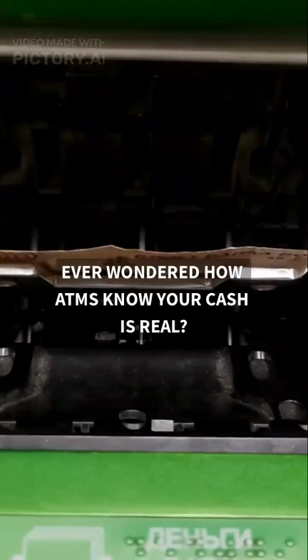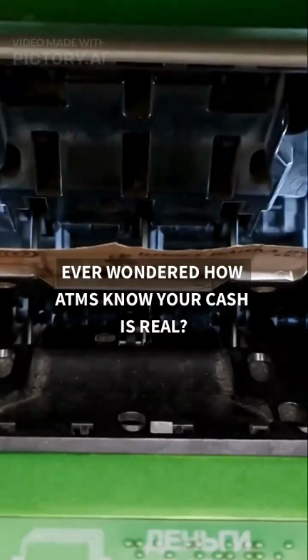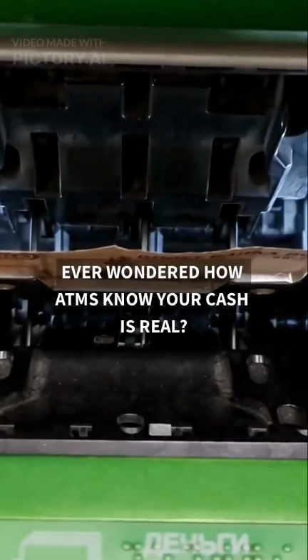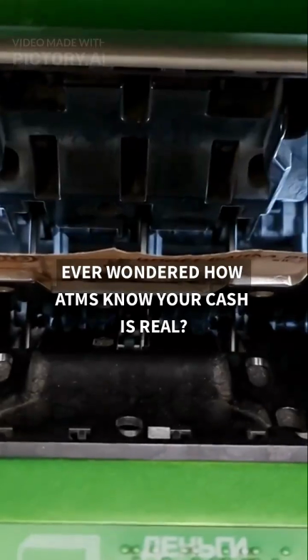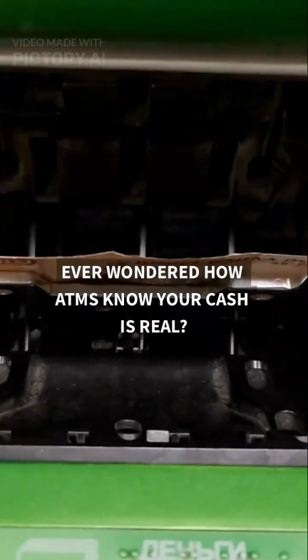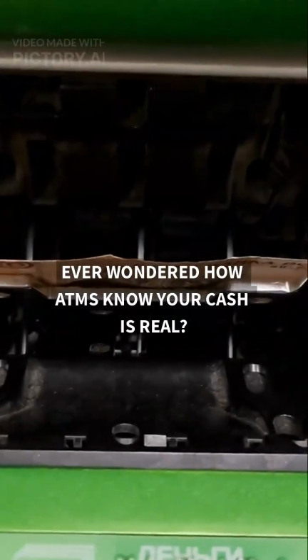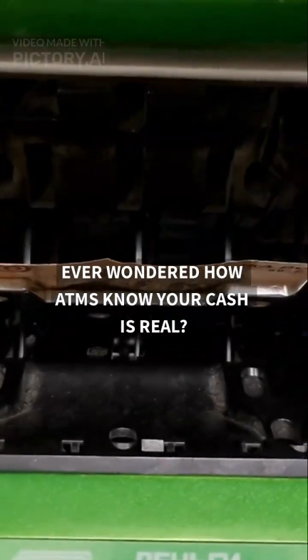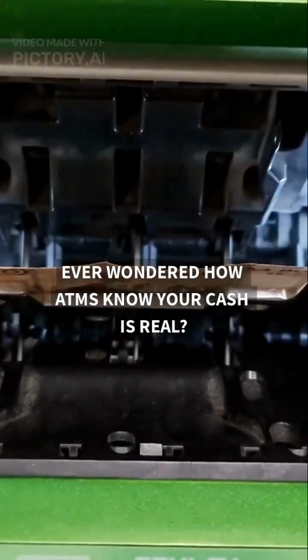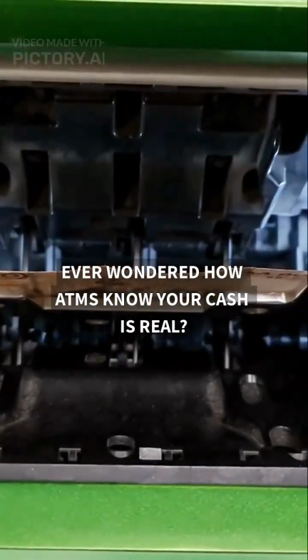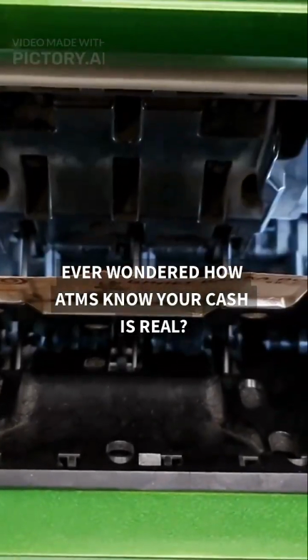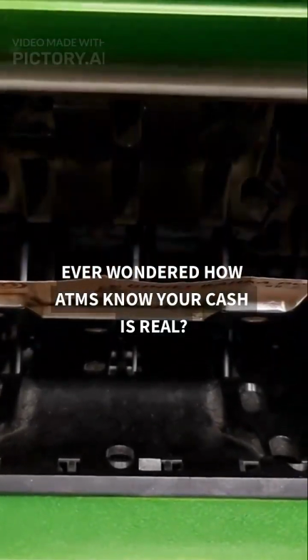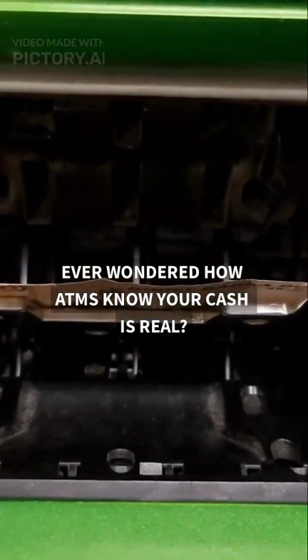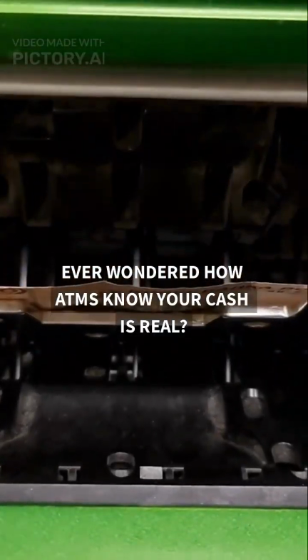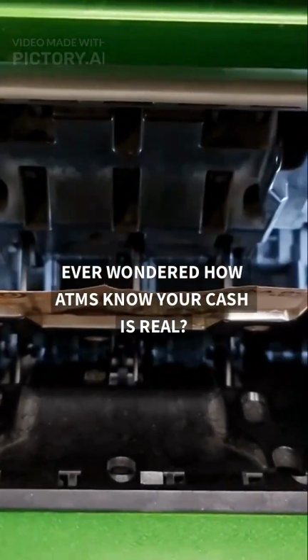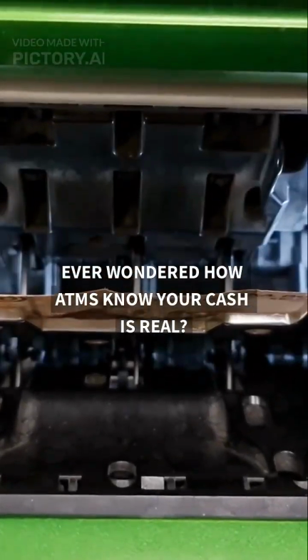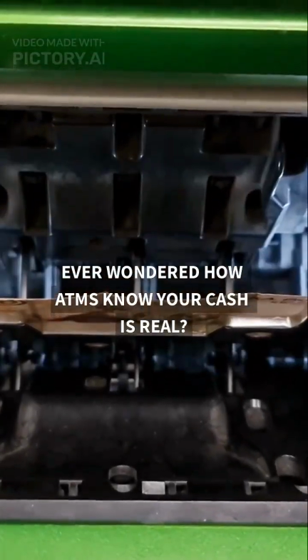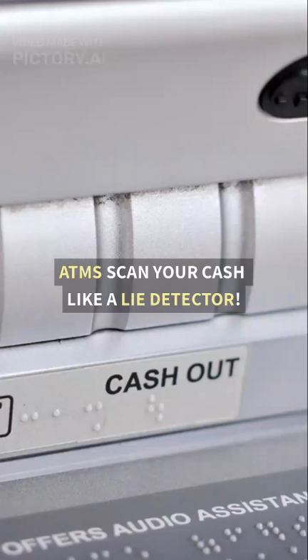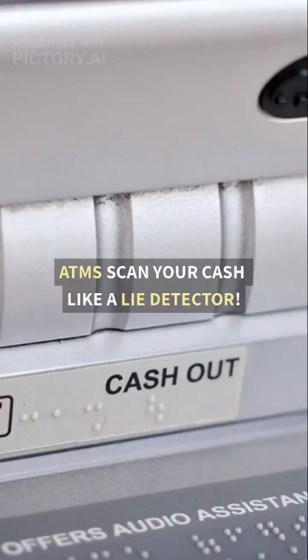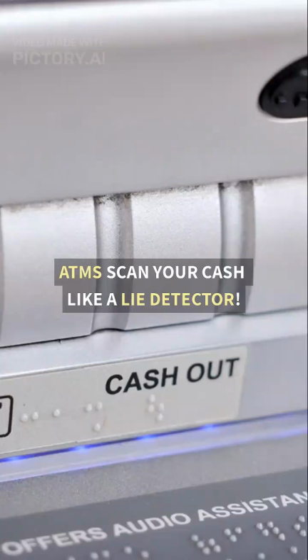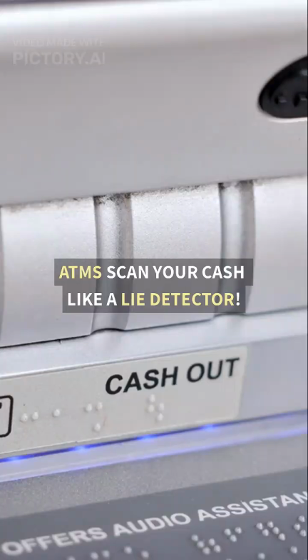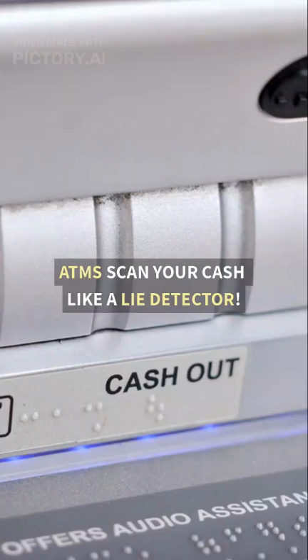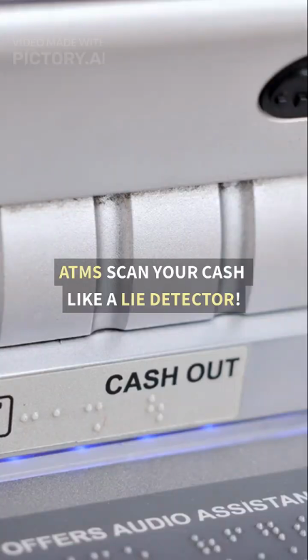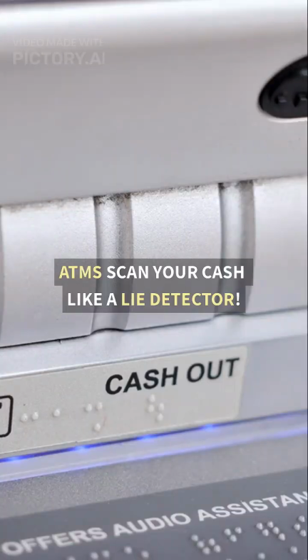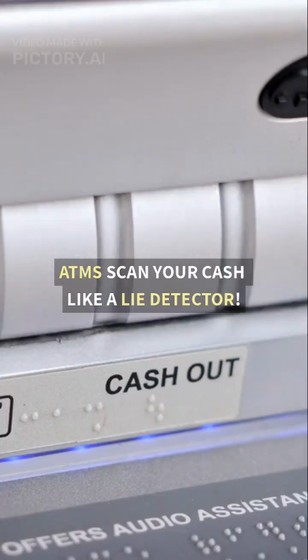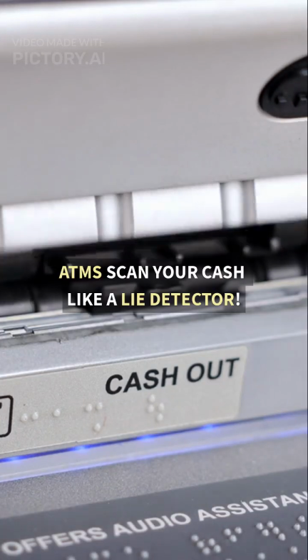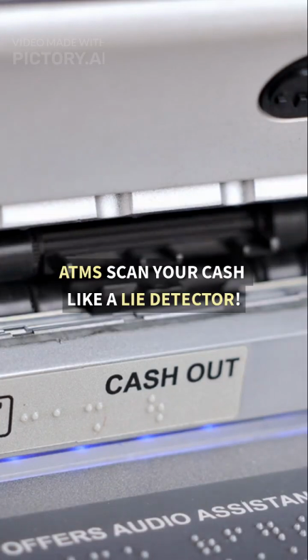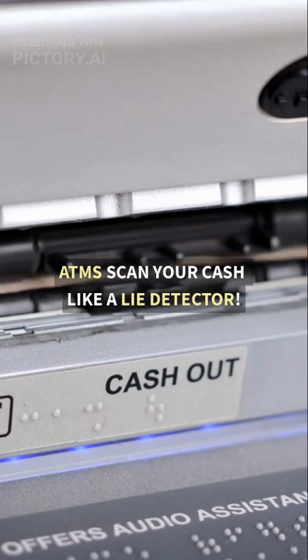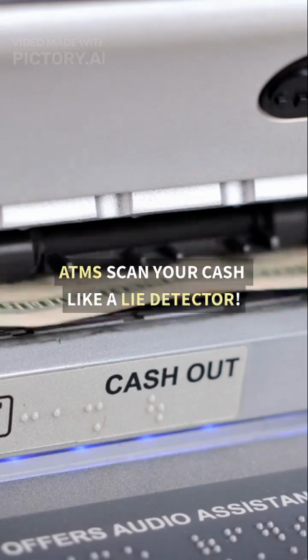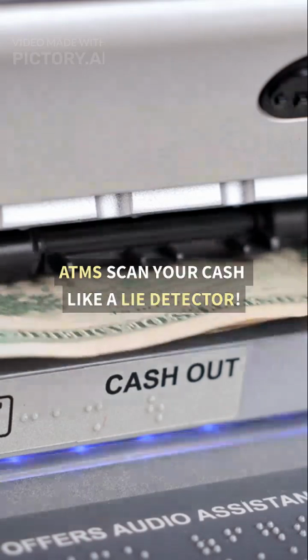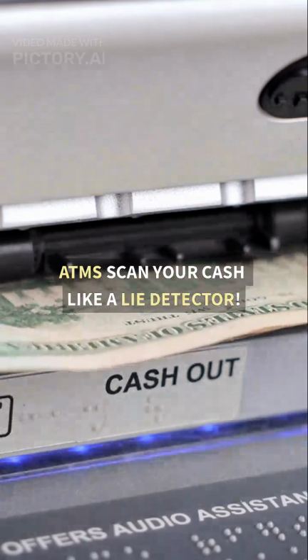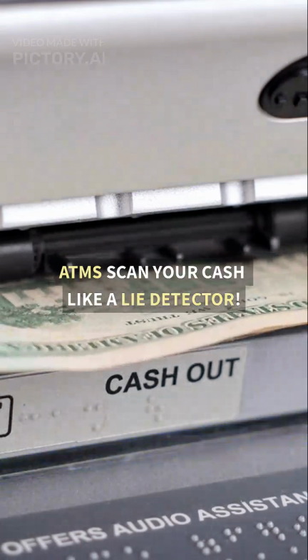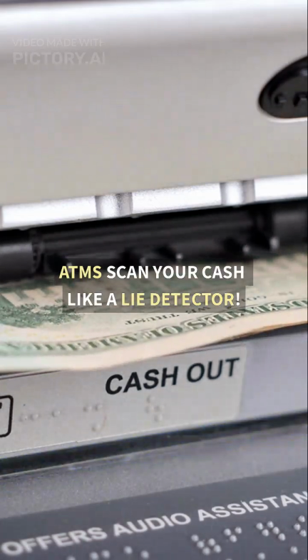Ever wondered how ATMs know your cash is real? ATMs scan your cash like a lie detector.